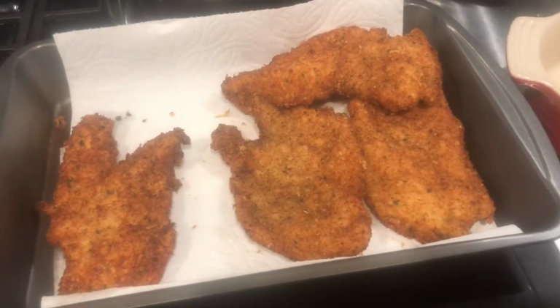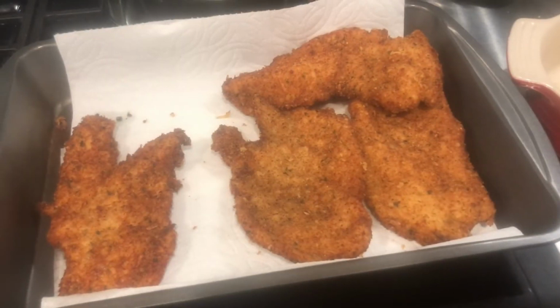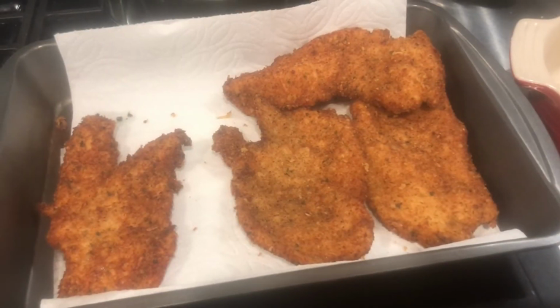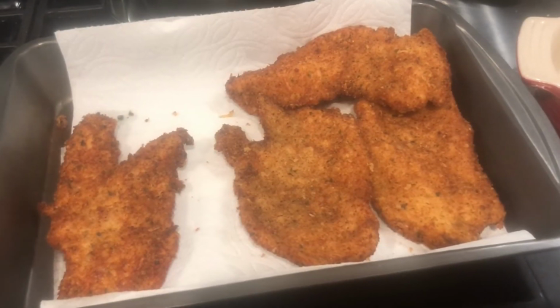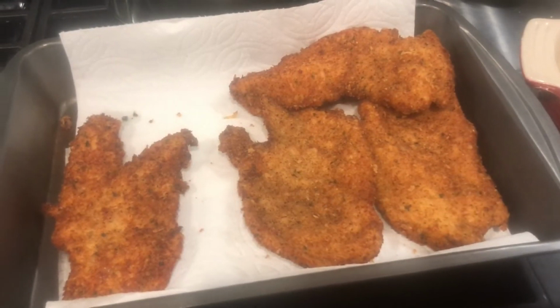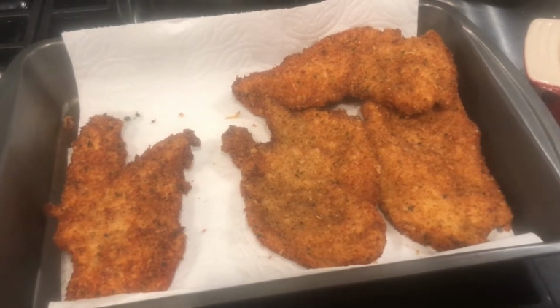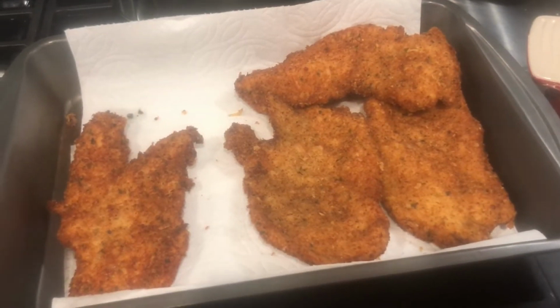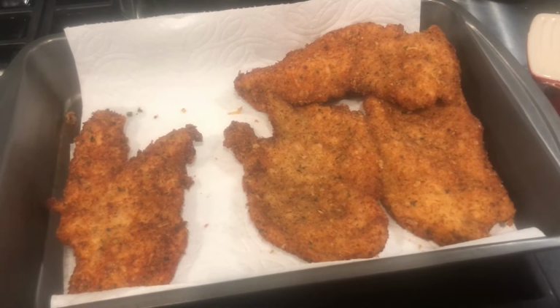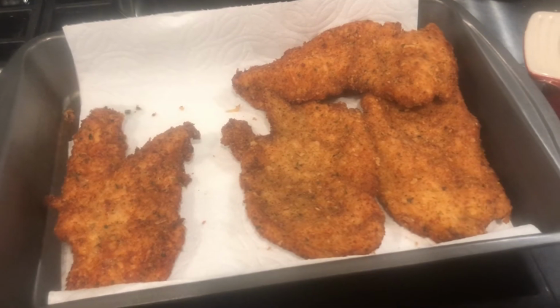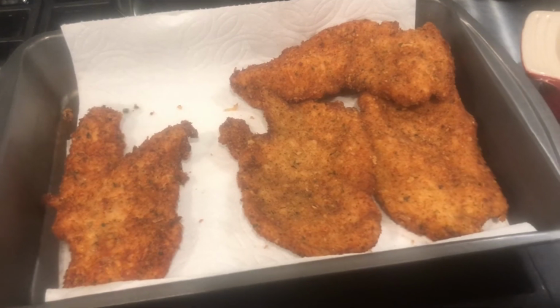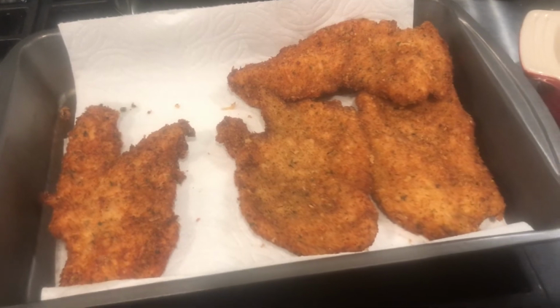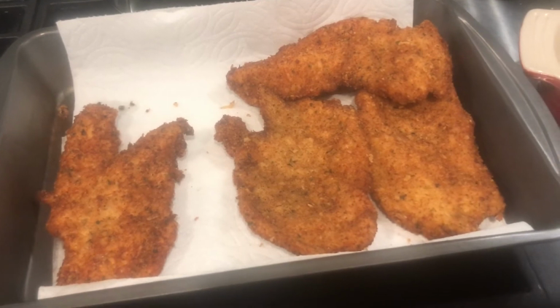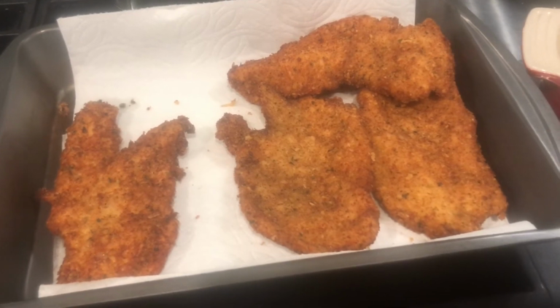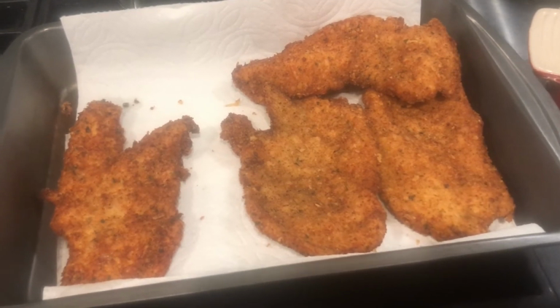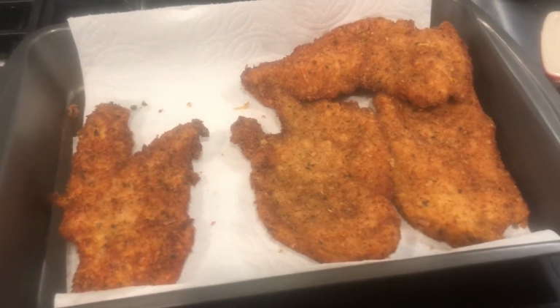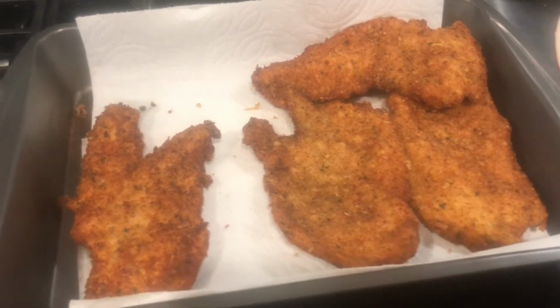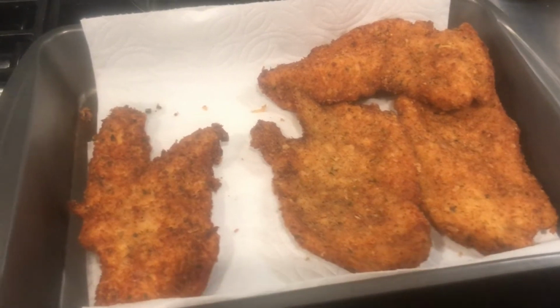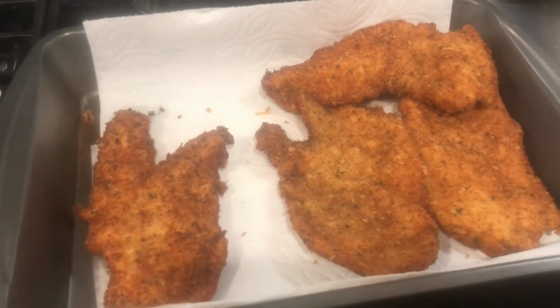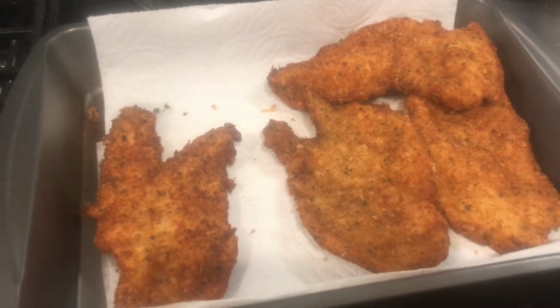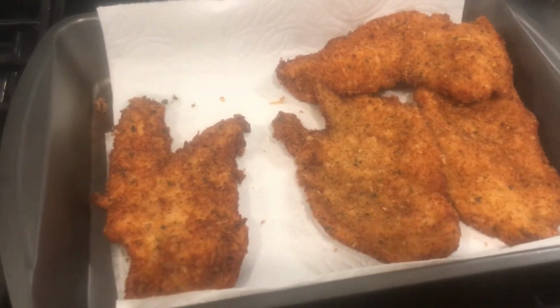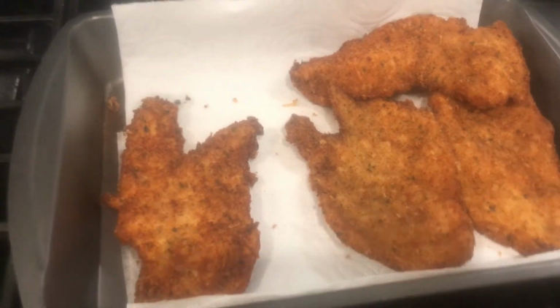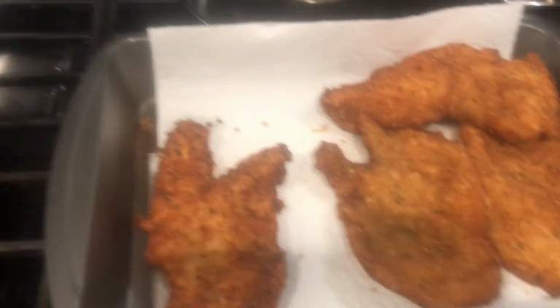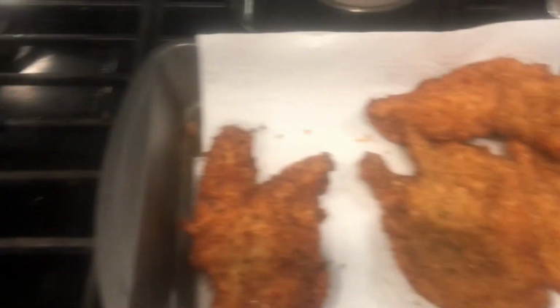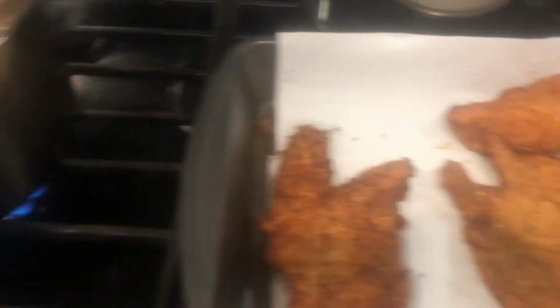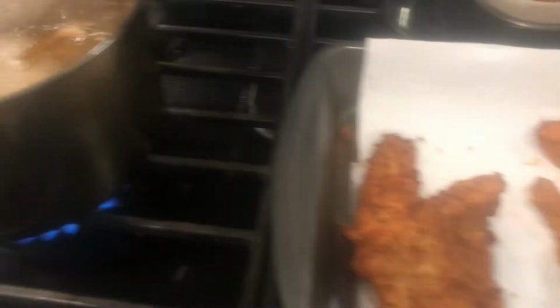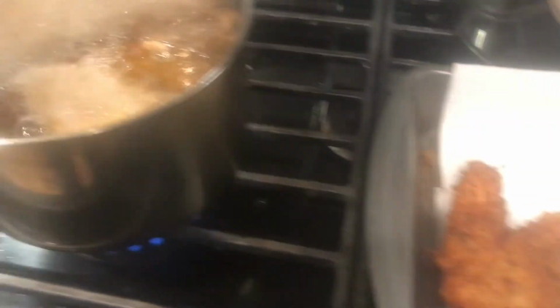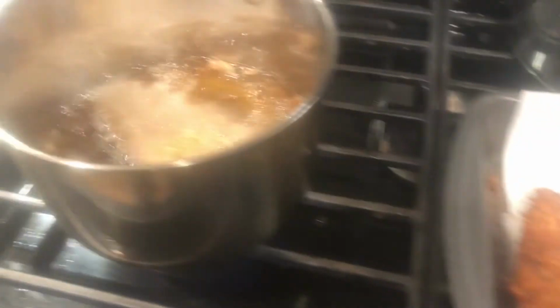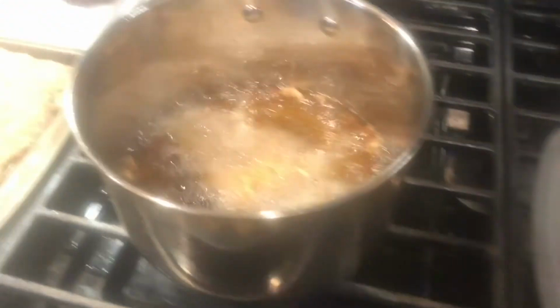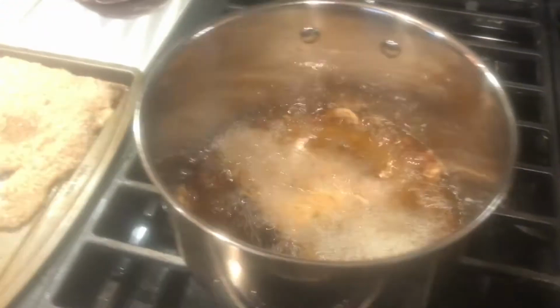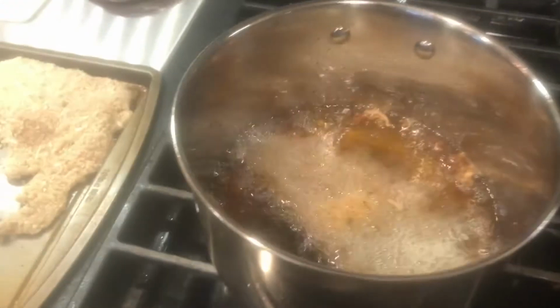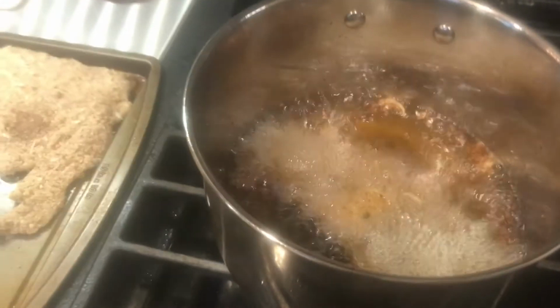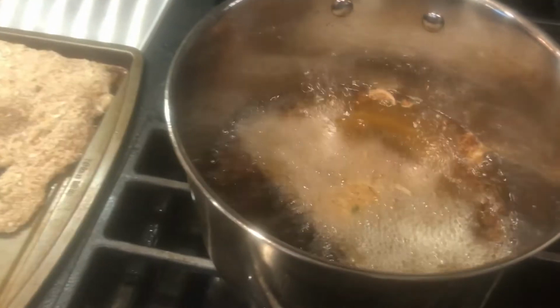Now we're doing the chicken. We're four down, five to go, one in the pot.